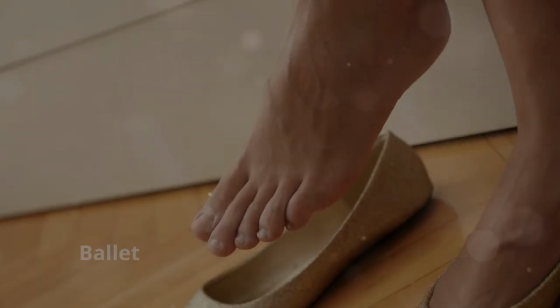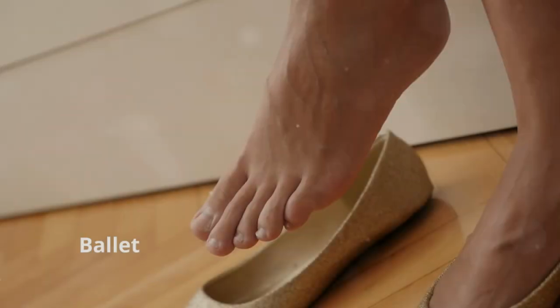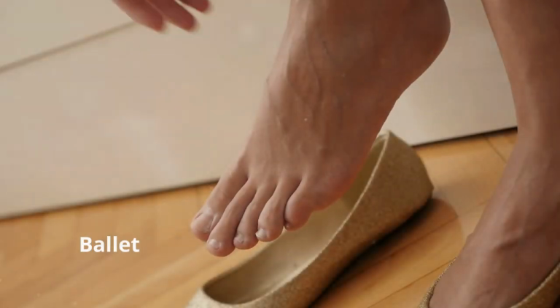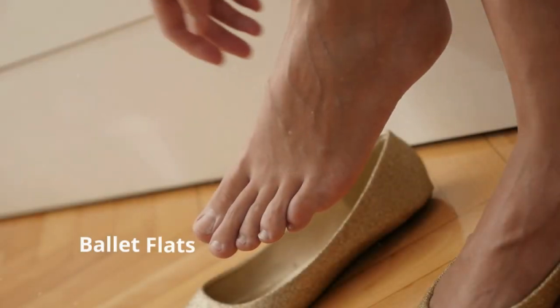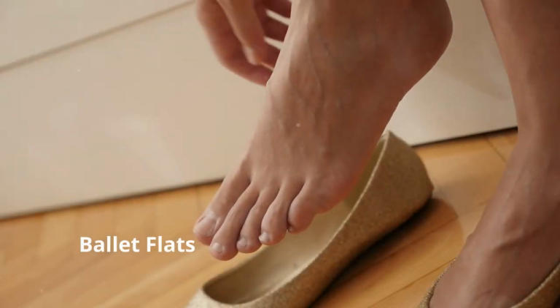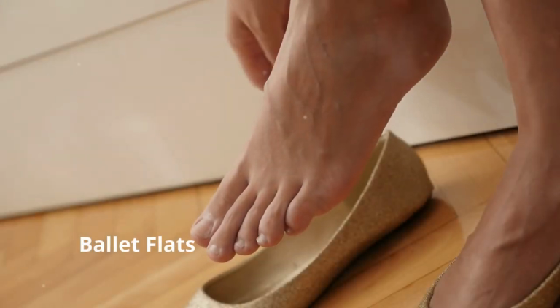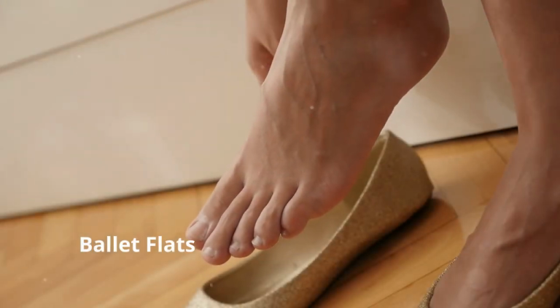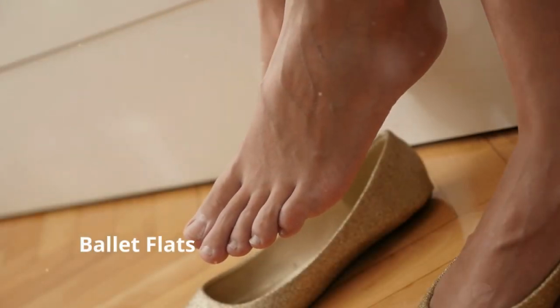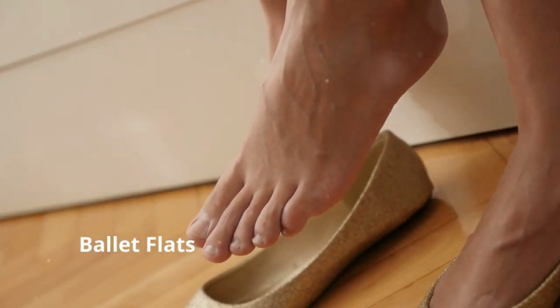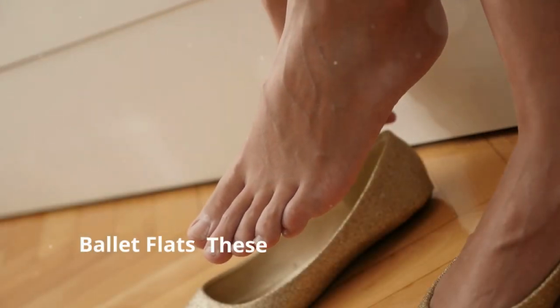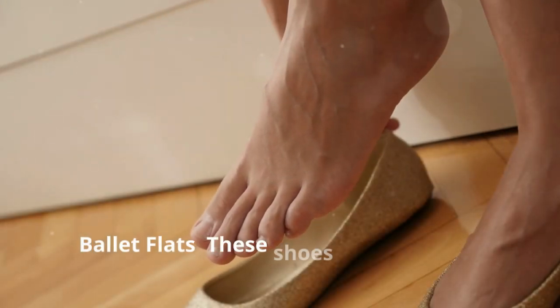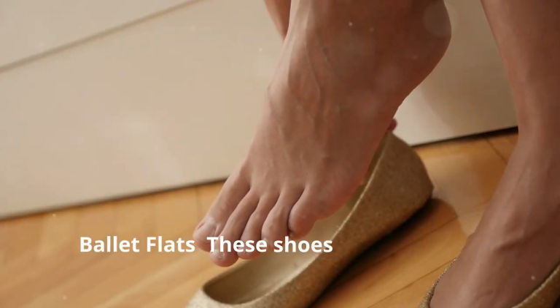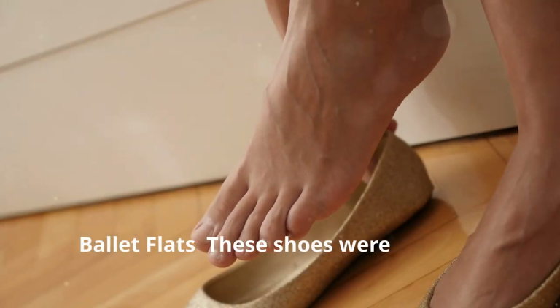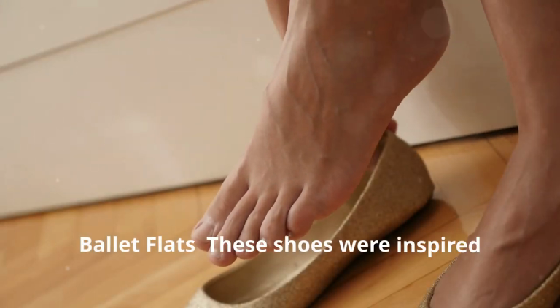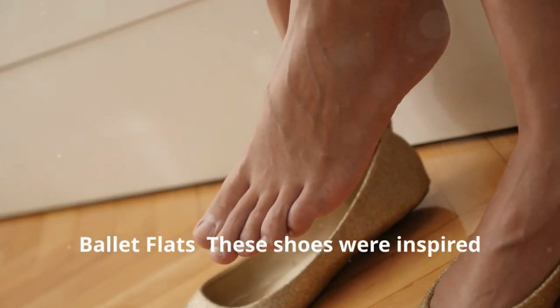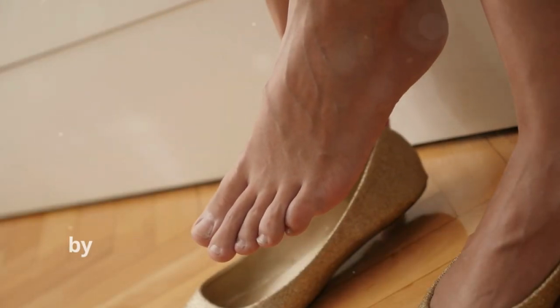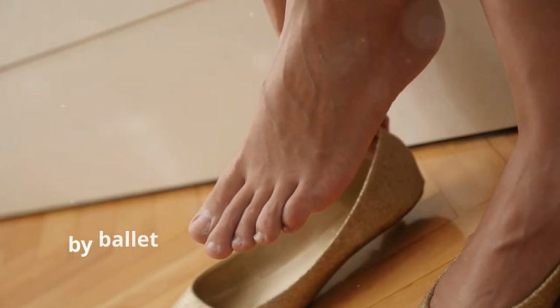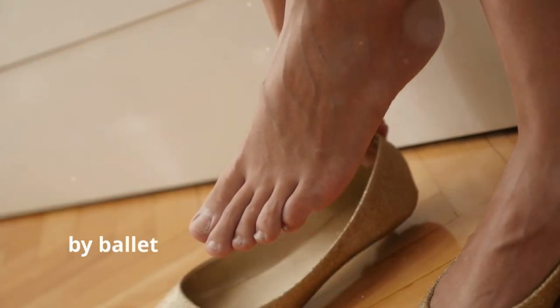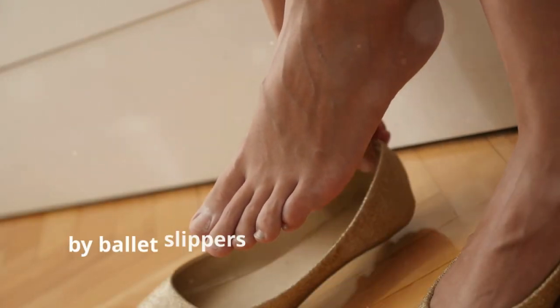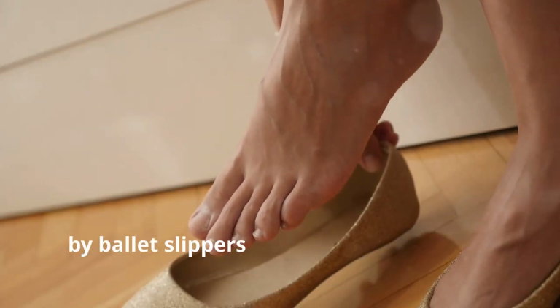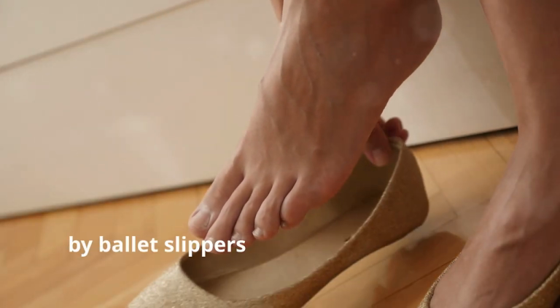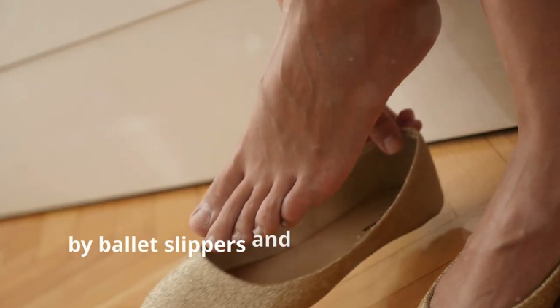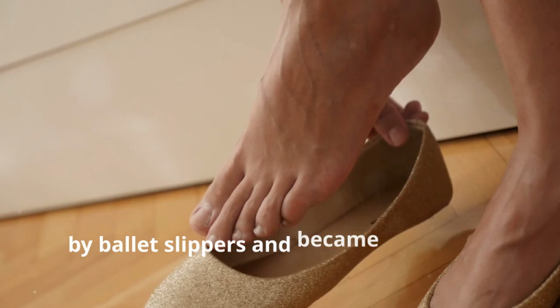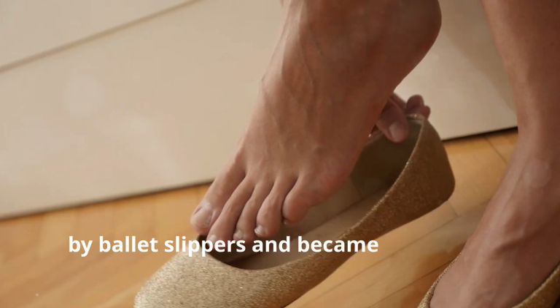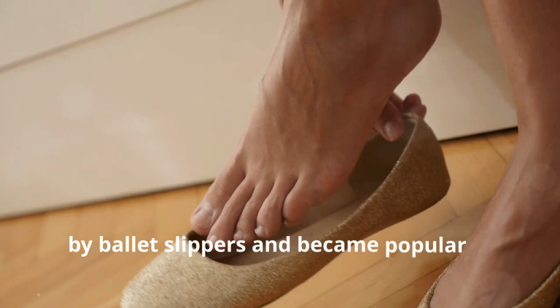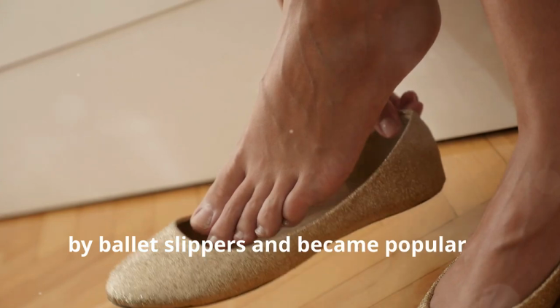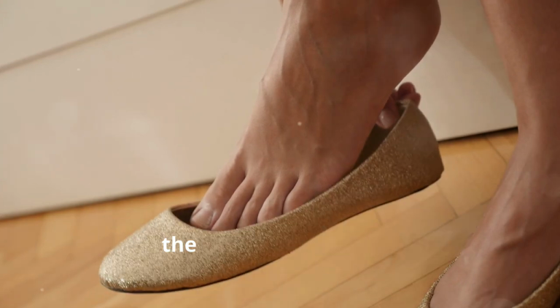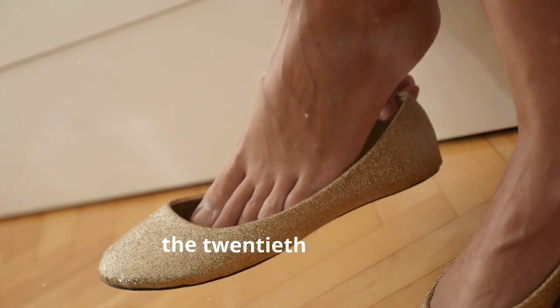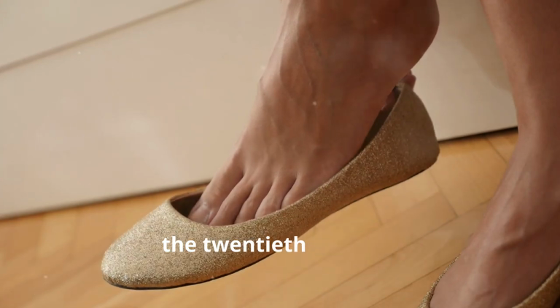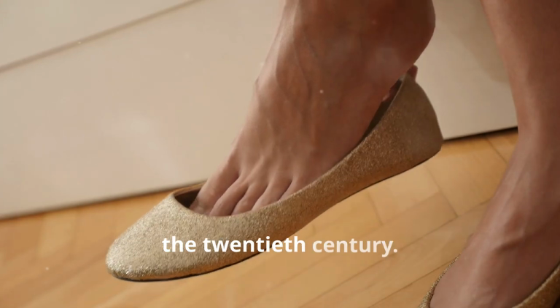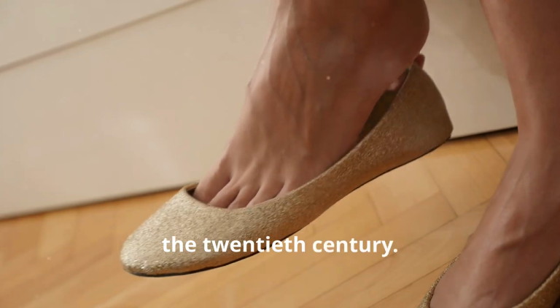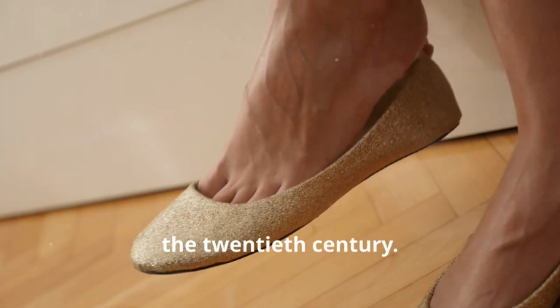7. Ballet flats. These shoes were inspired by ballet slippers and became popular in the 20th century.